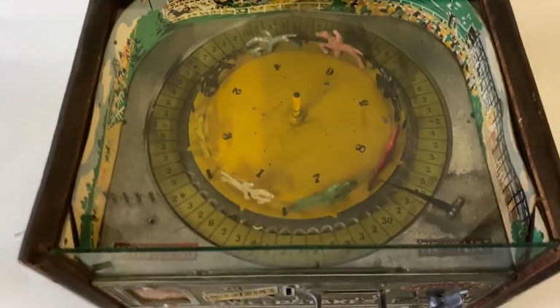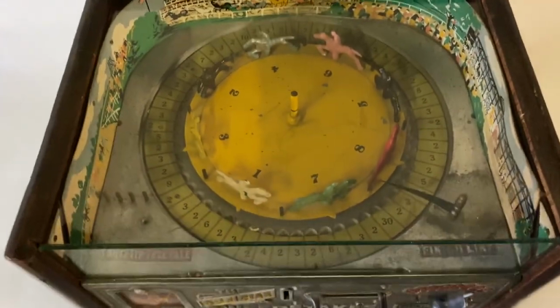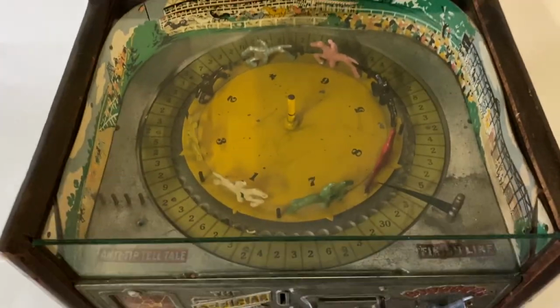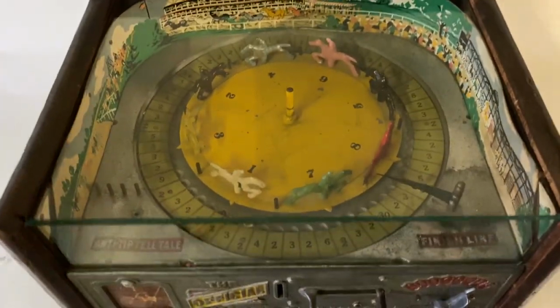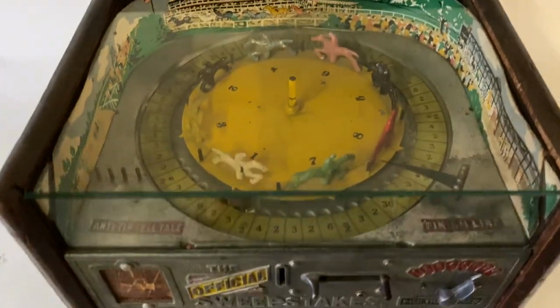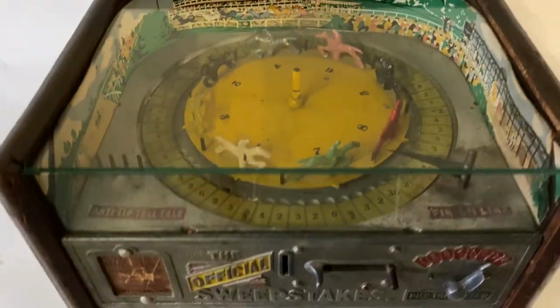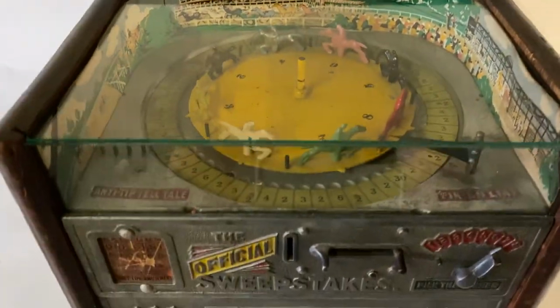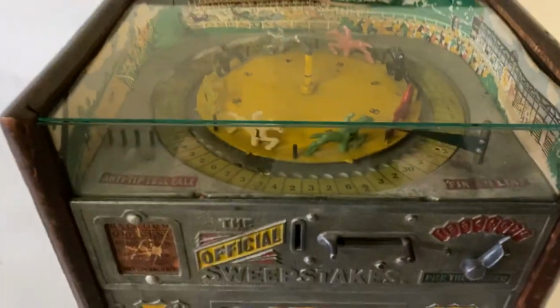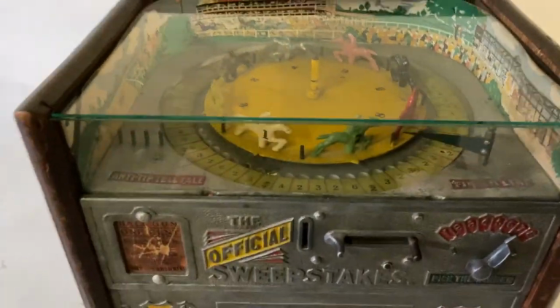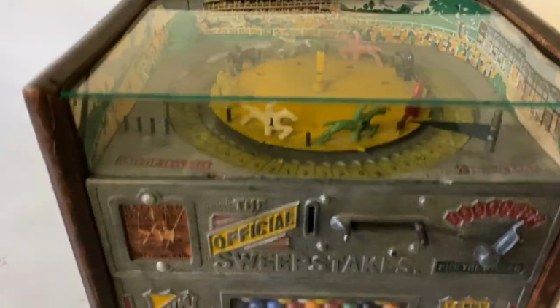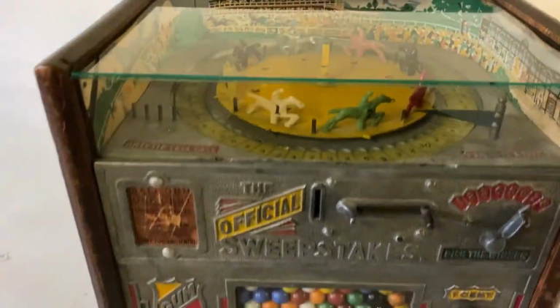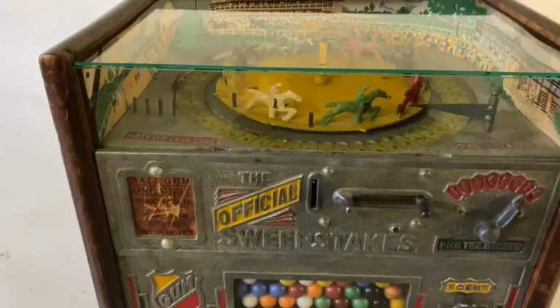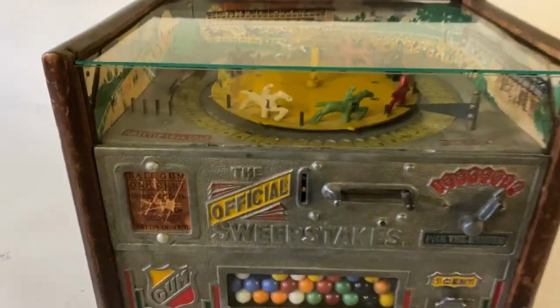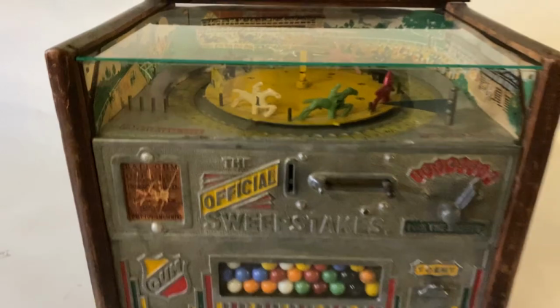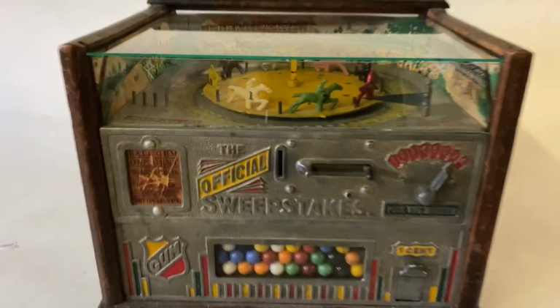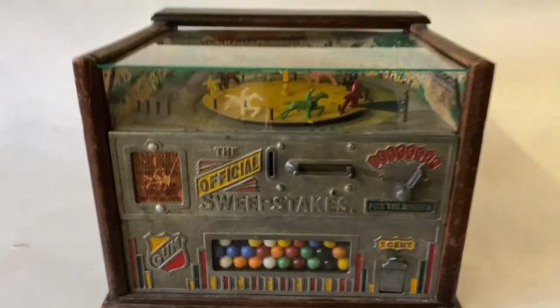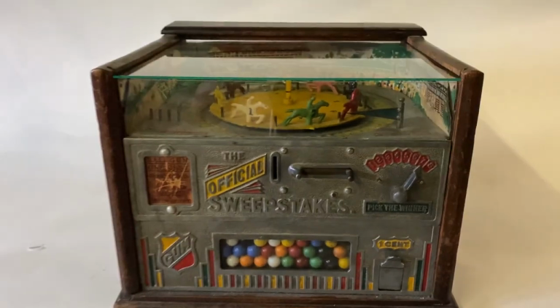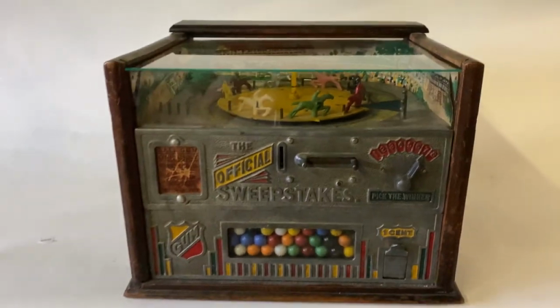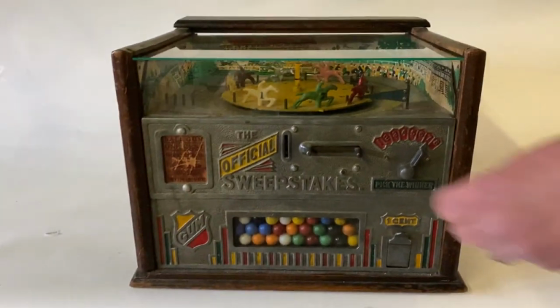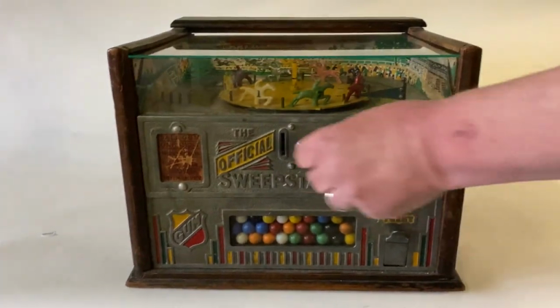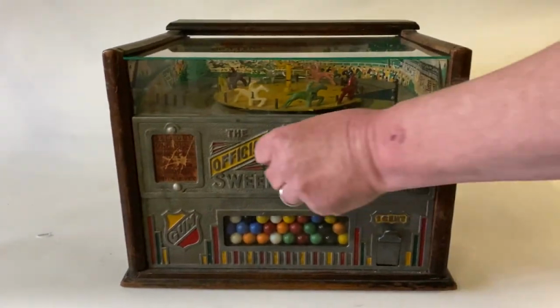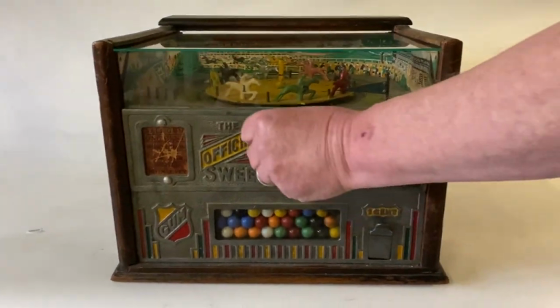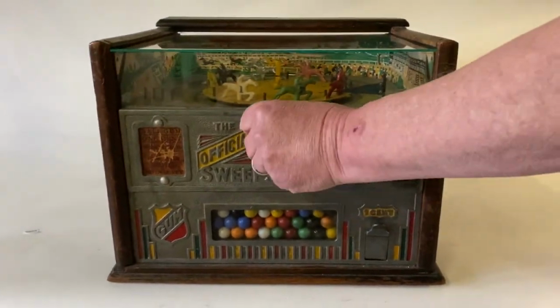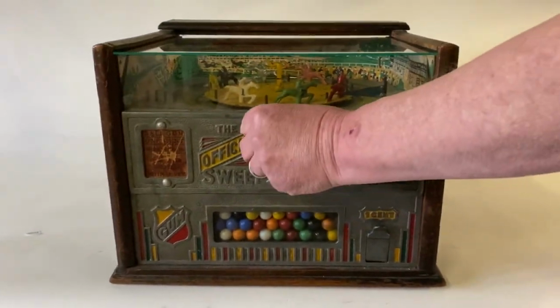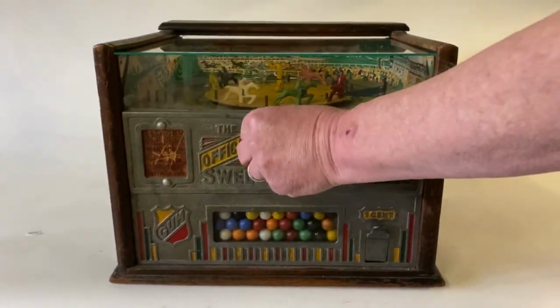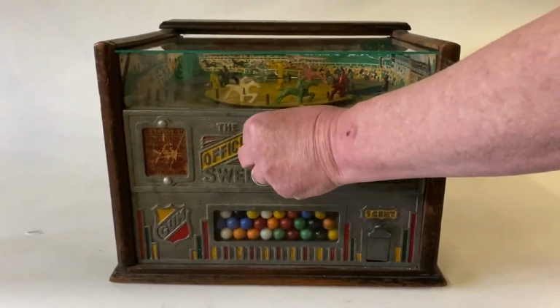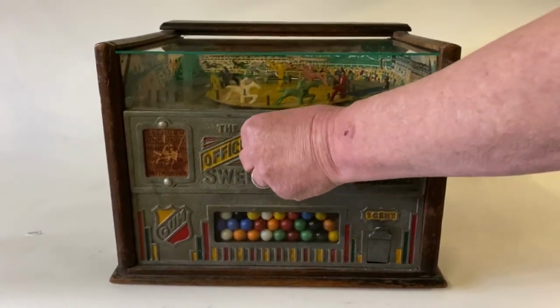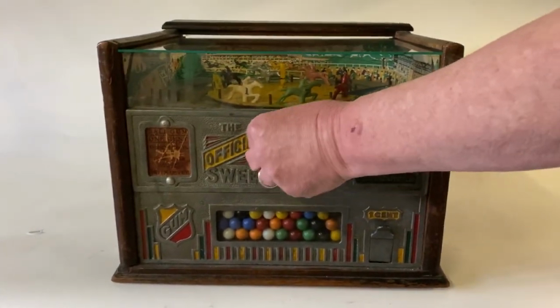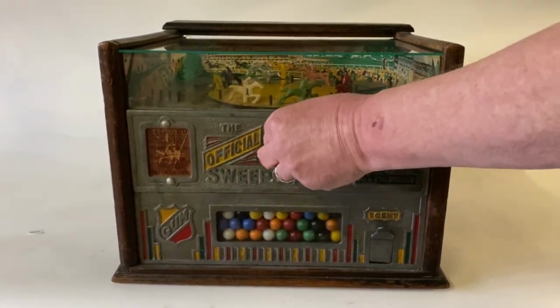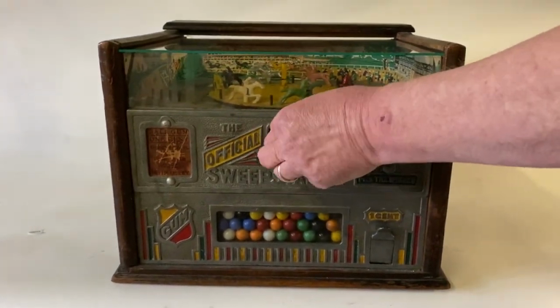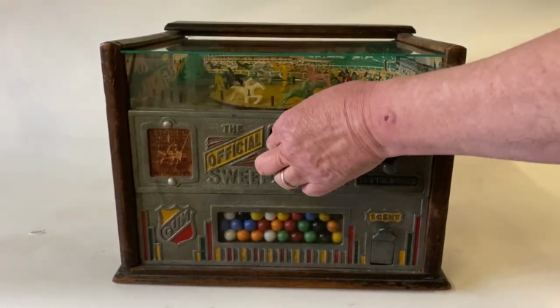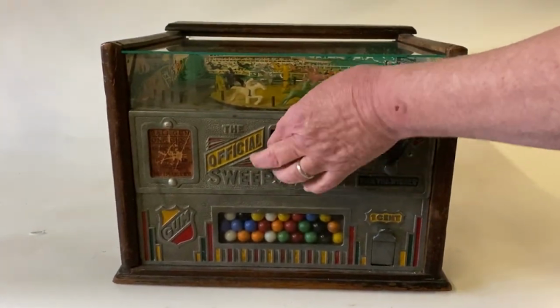The lock on the back side is no longer present — it has been removed at some point, but could be easily replaced.